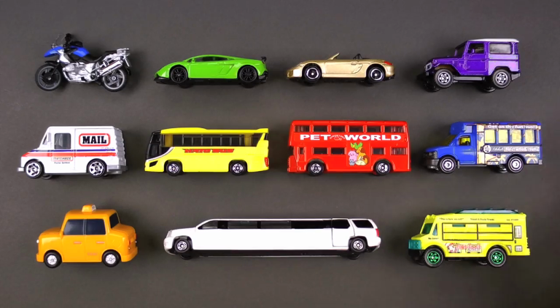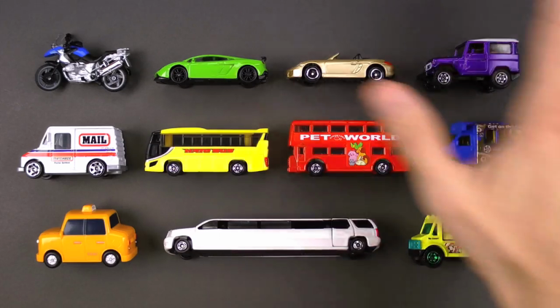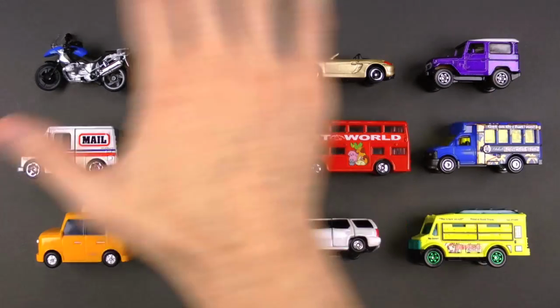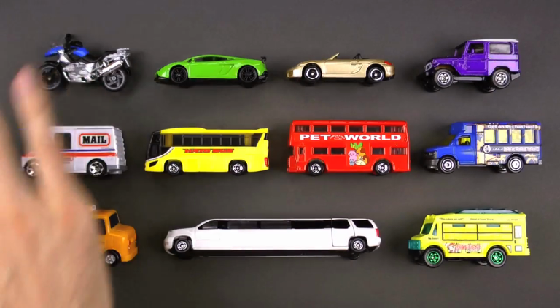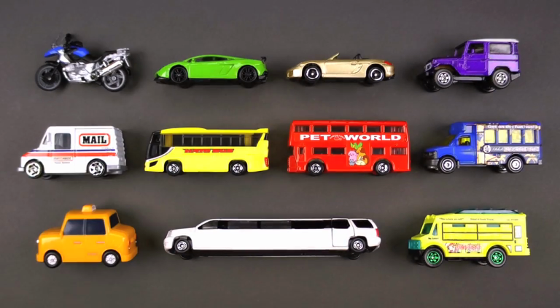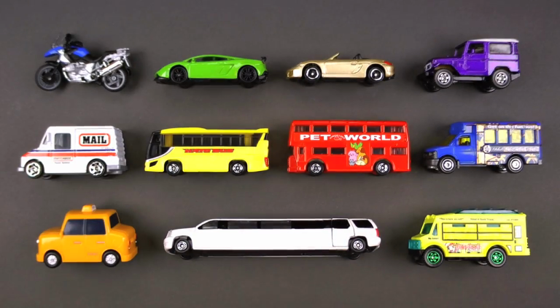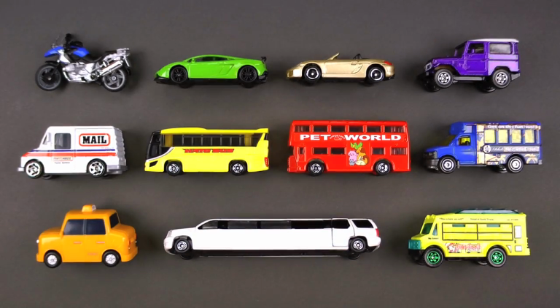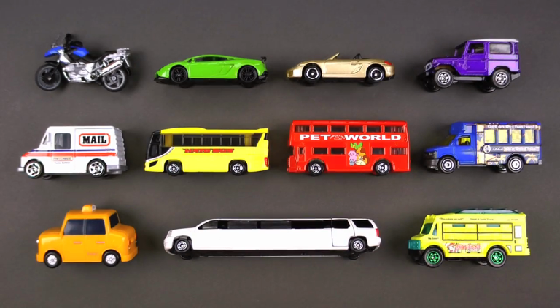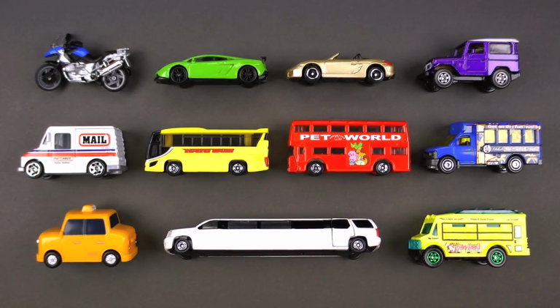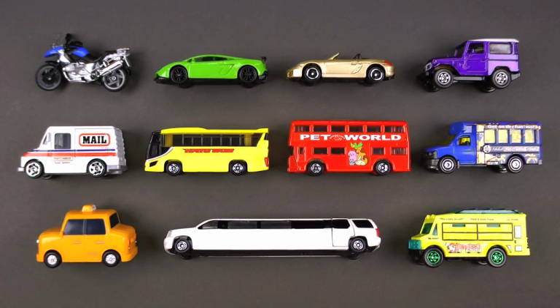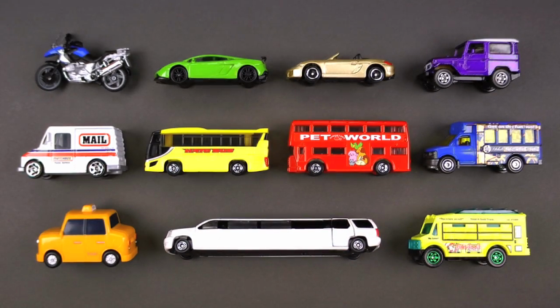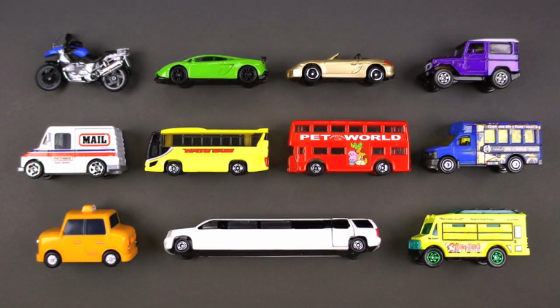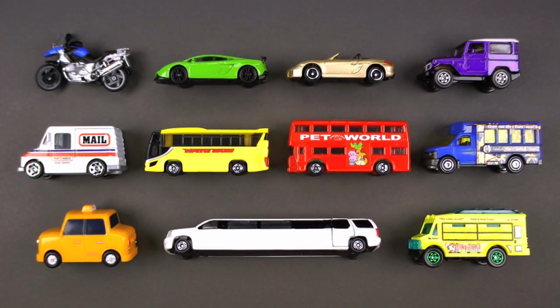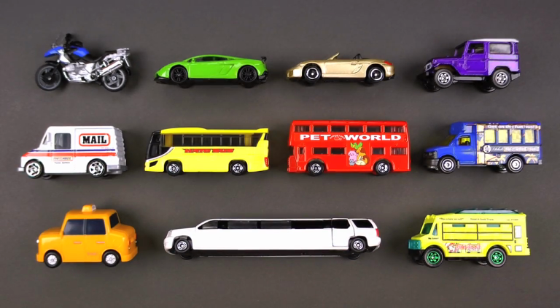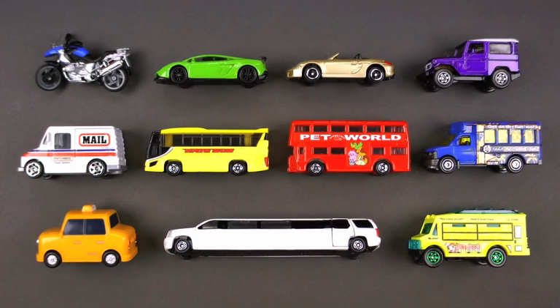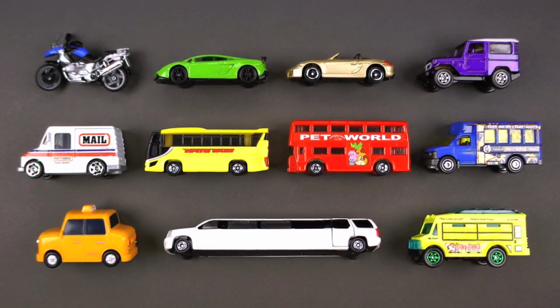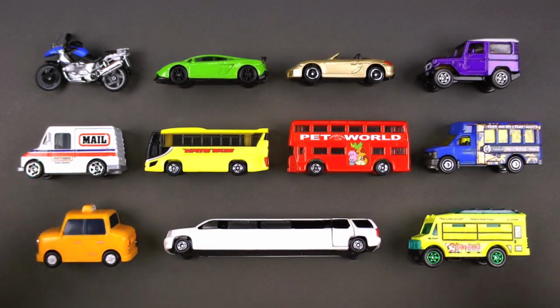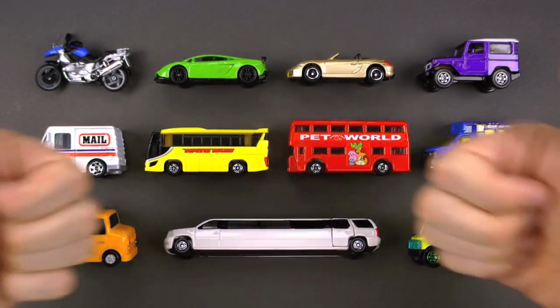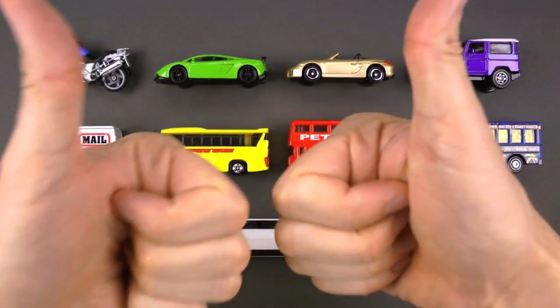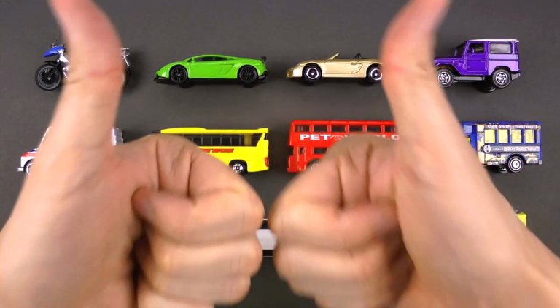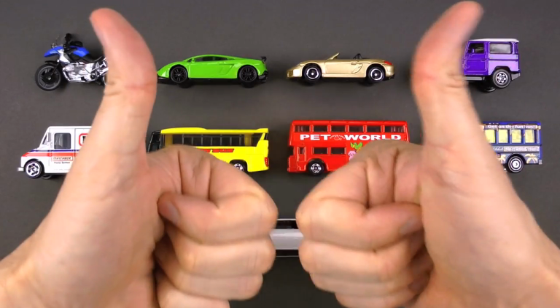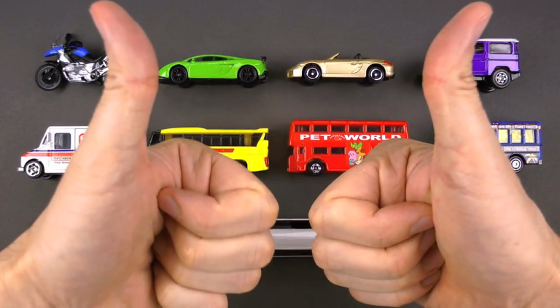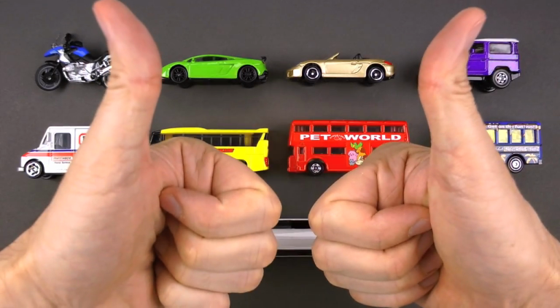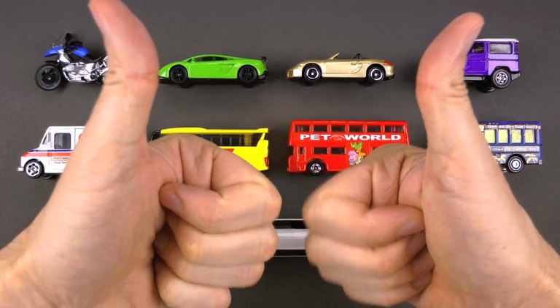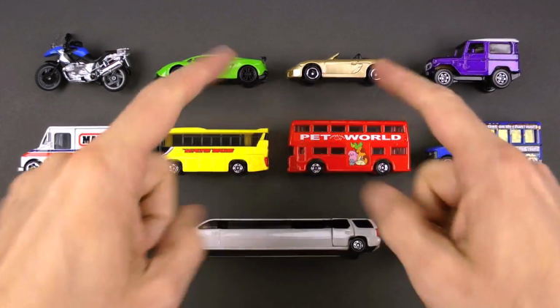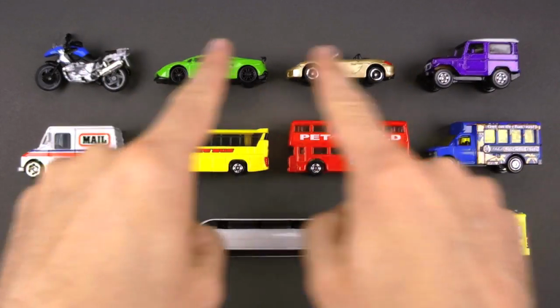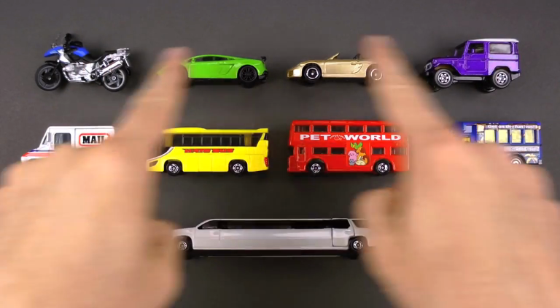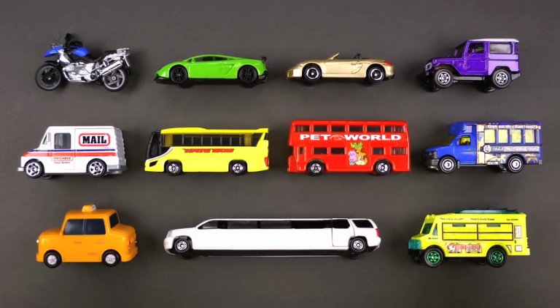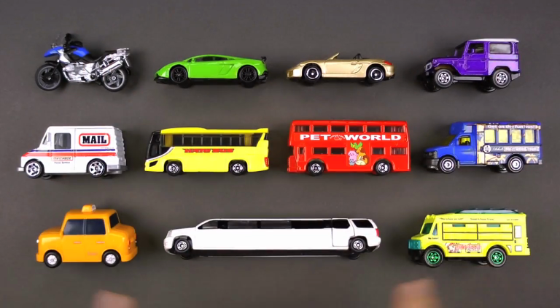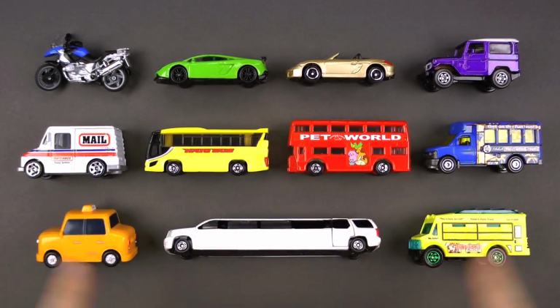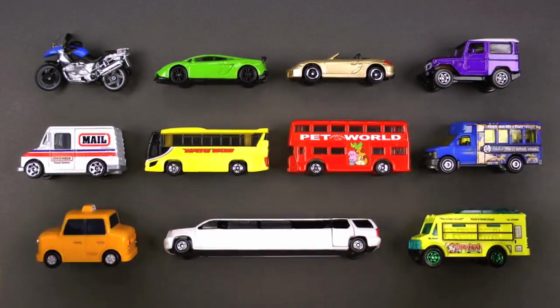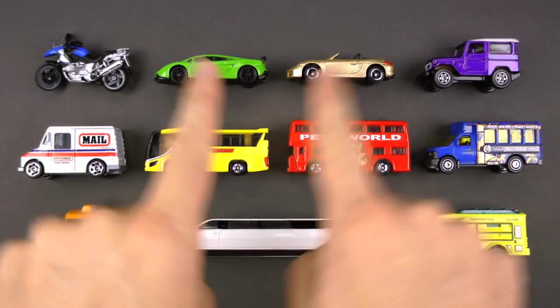Hey you guys, welcome back! Today we have some really cool street vehicles — check these guys out!